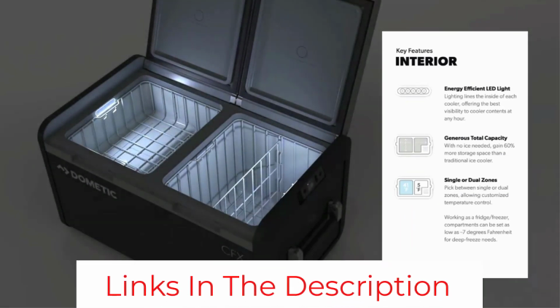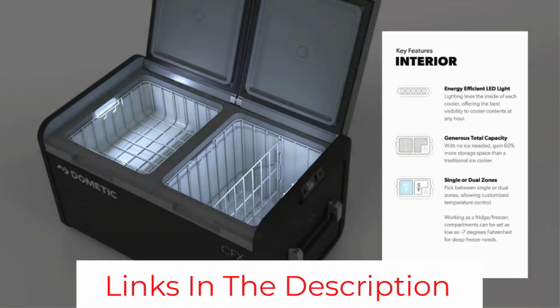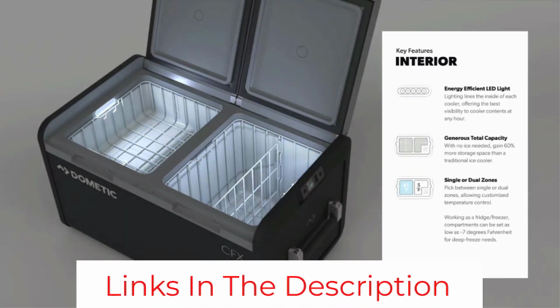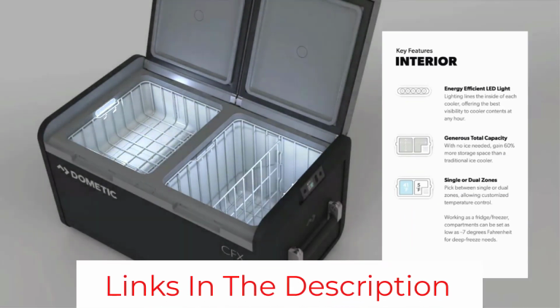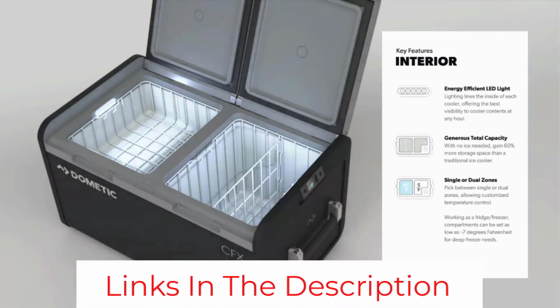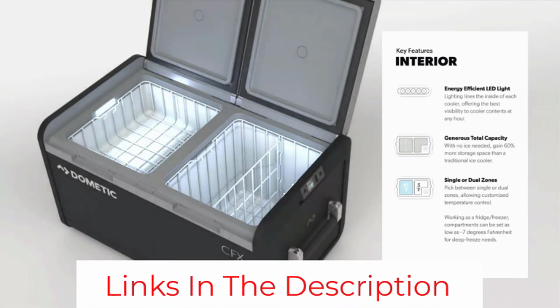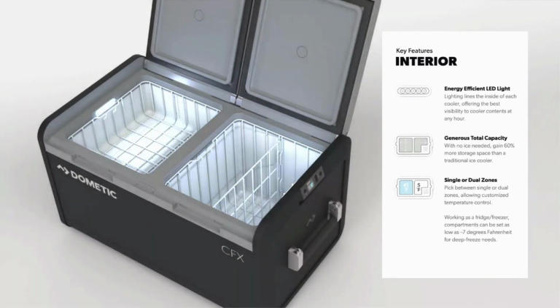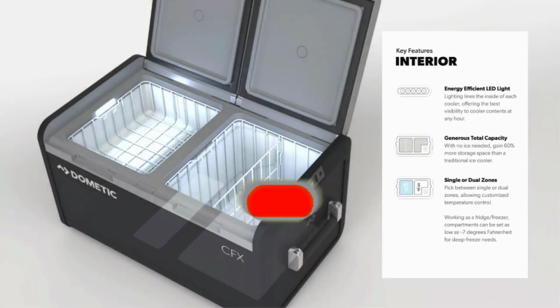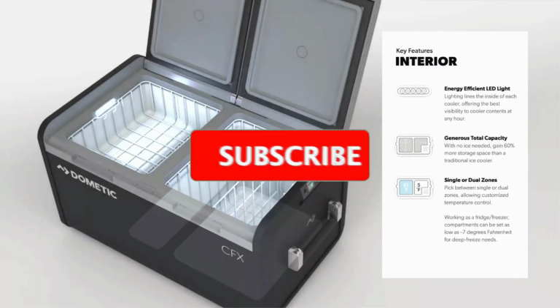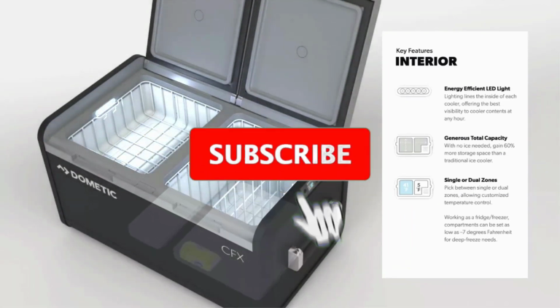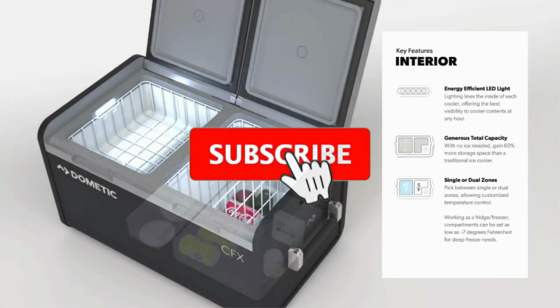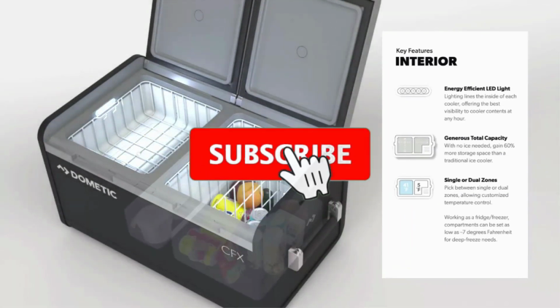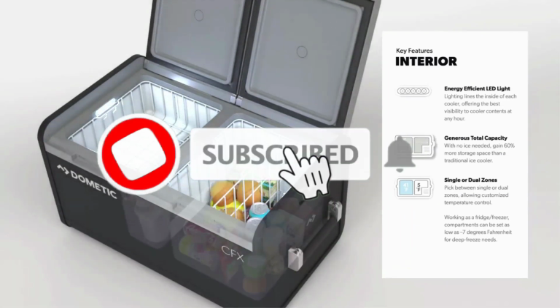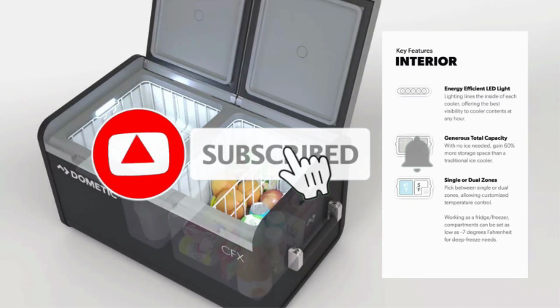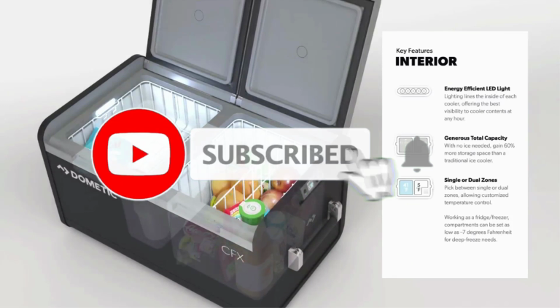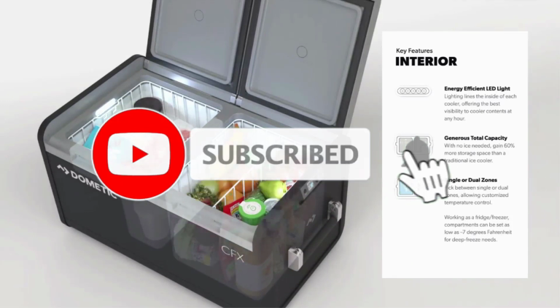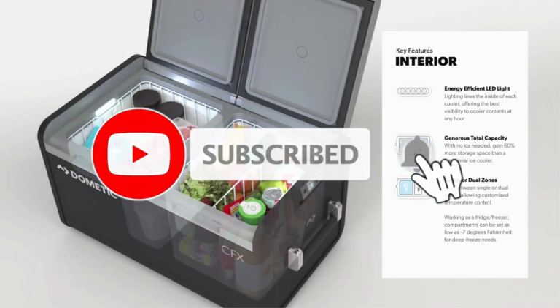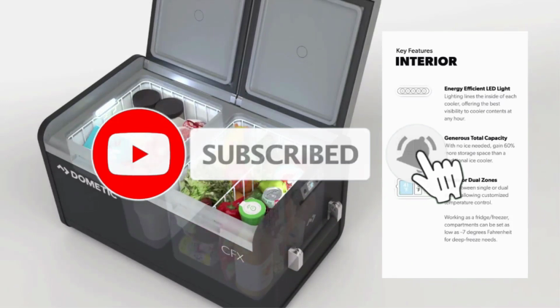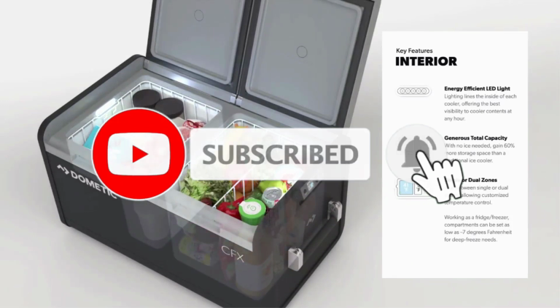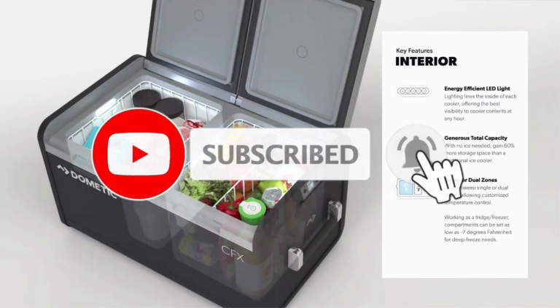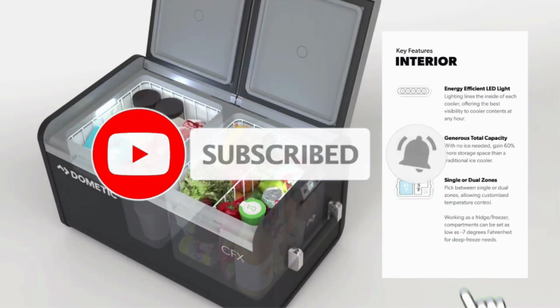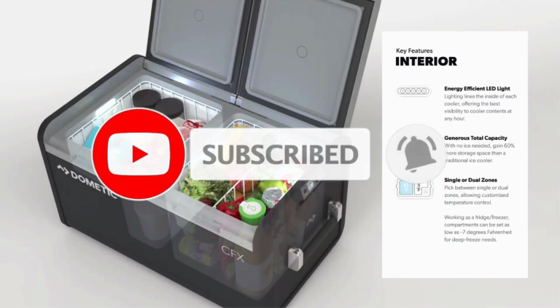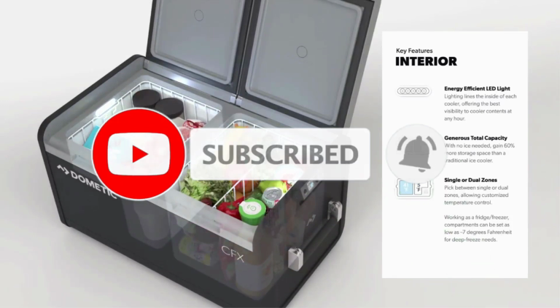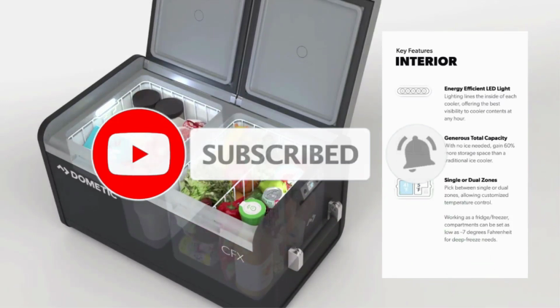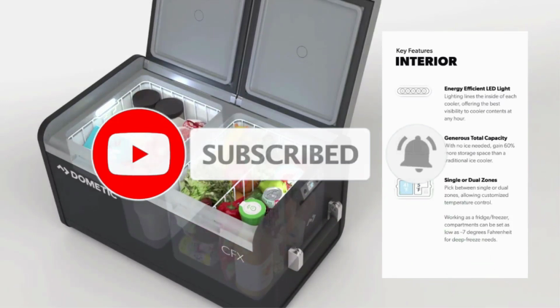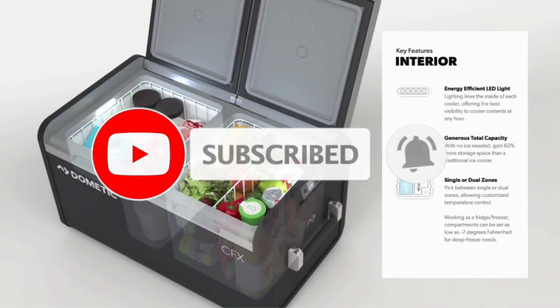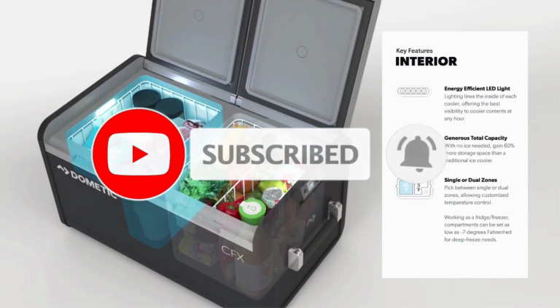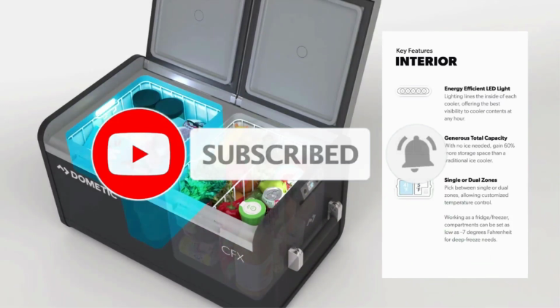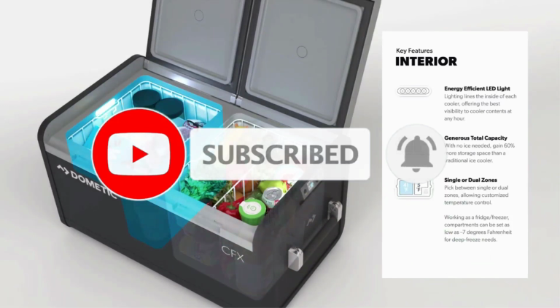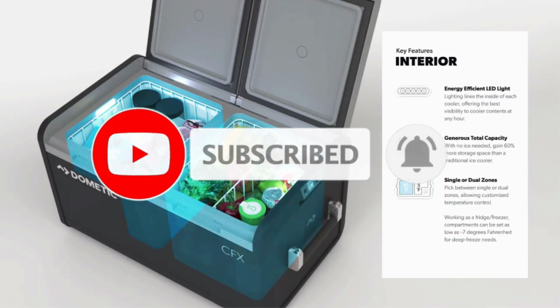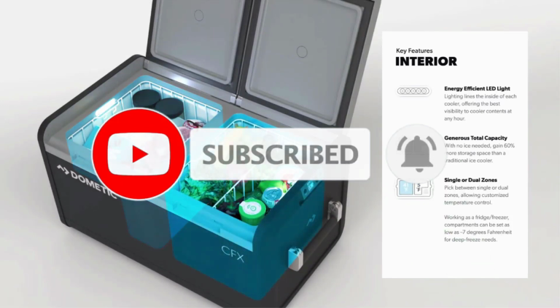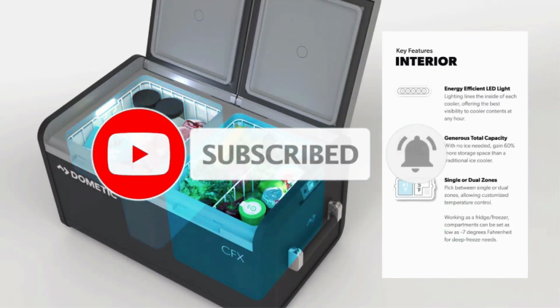Overall it's a pretty good camping fridge, but the lack of modes and full temperature adjustability make it a bit second-rate. That said, it is super affordable.